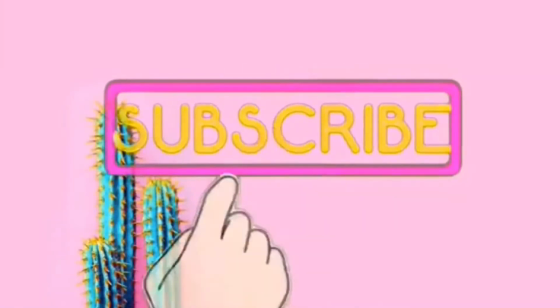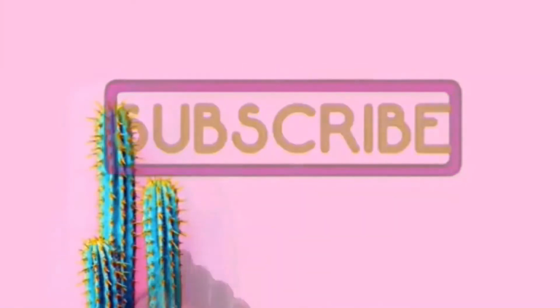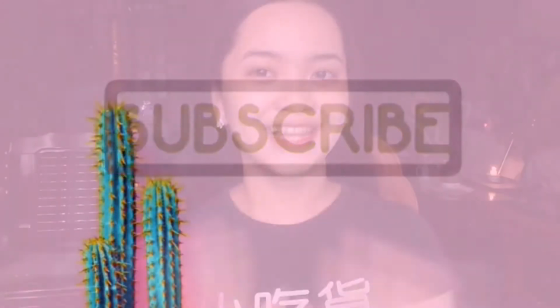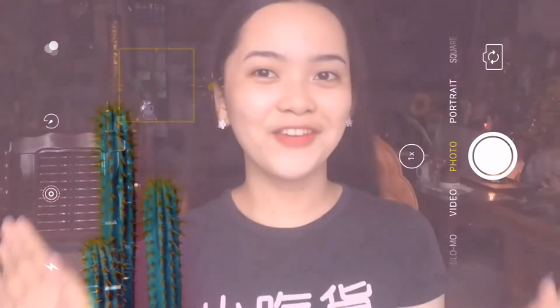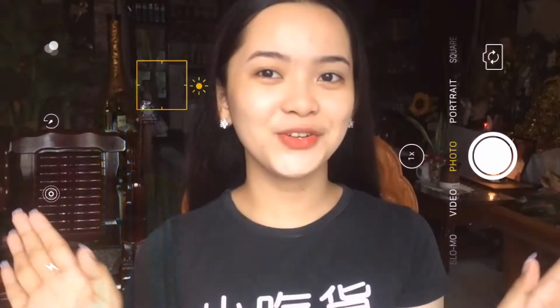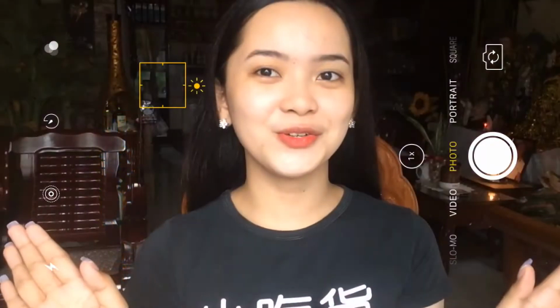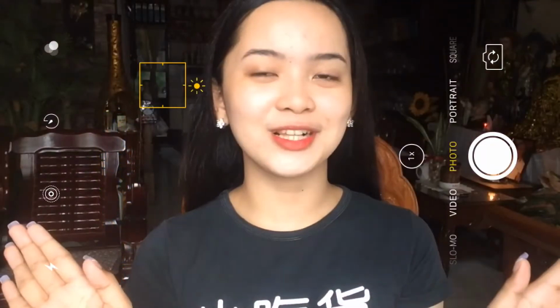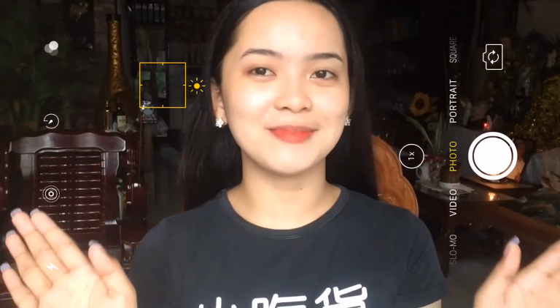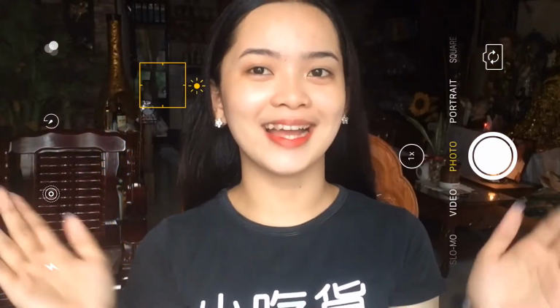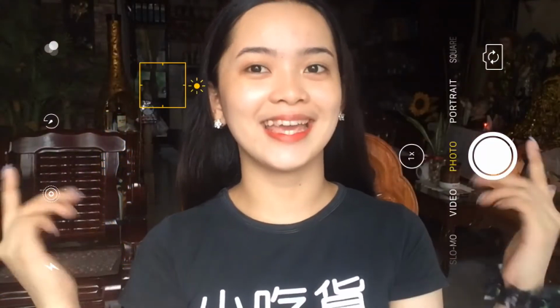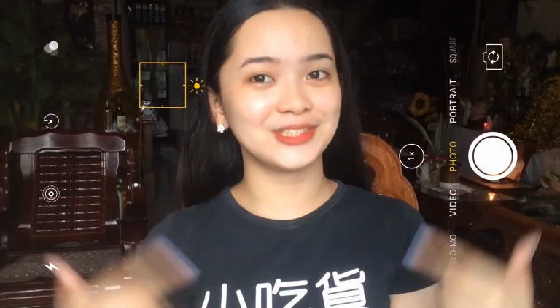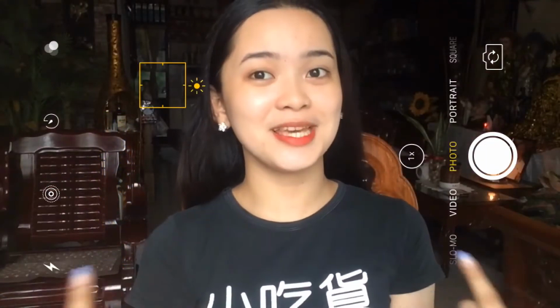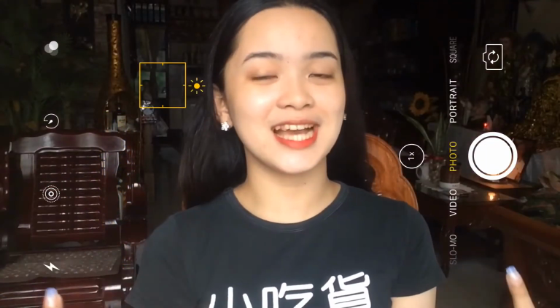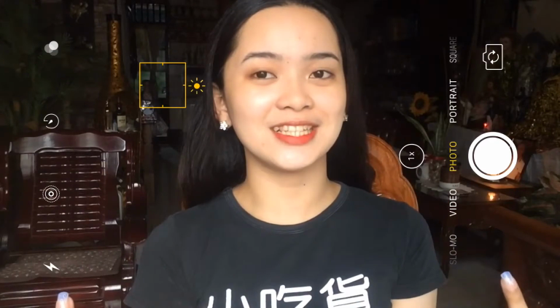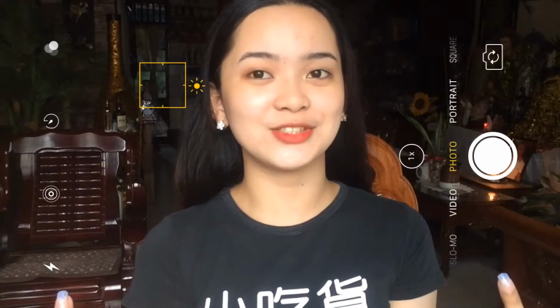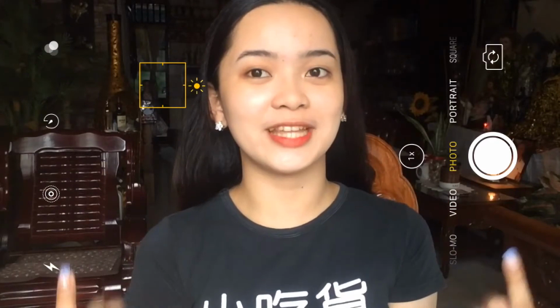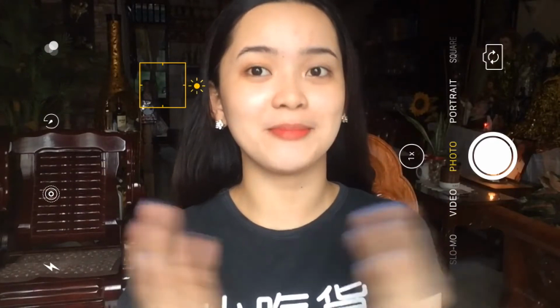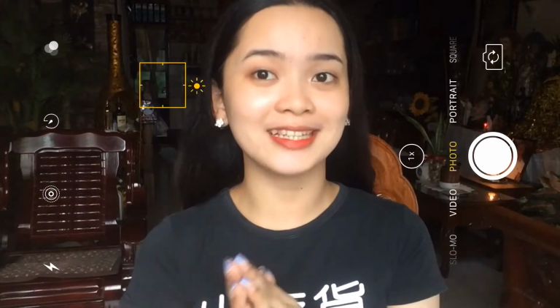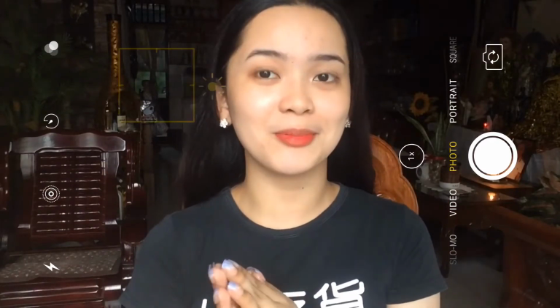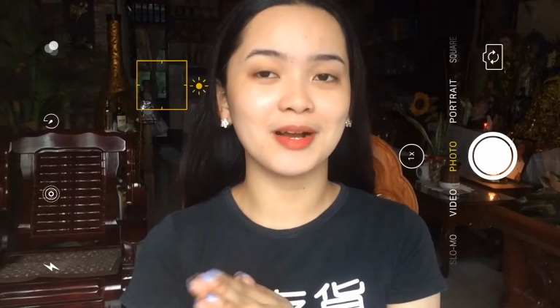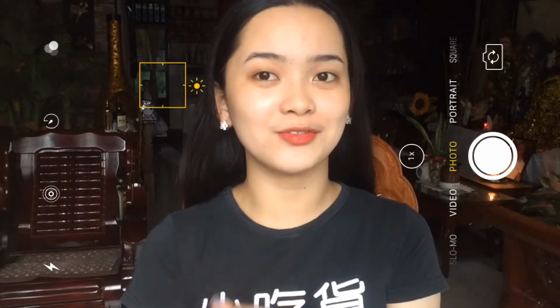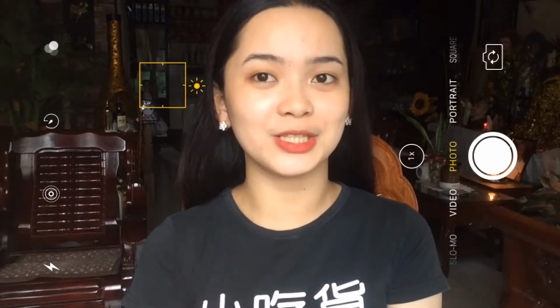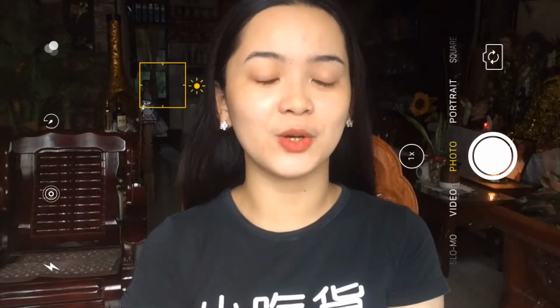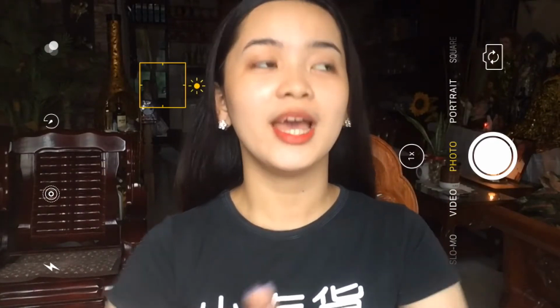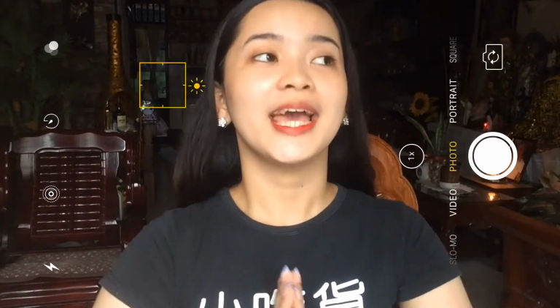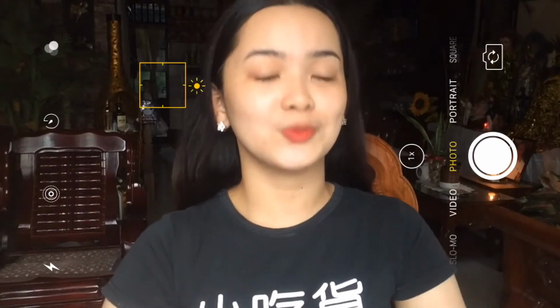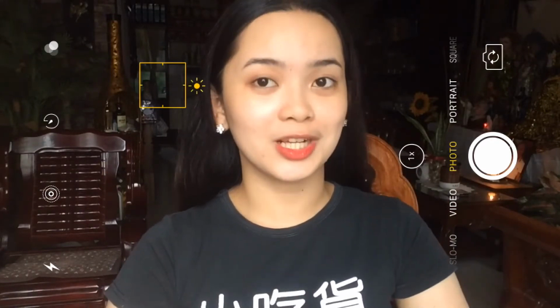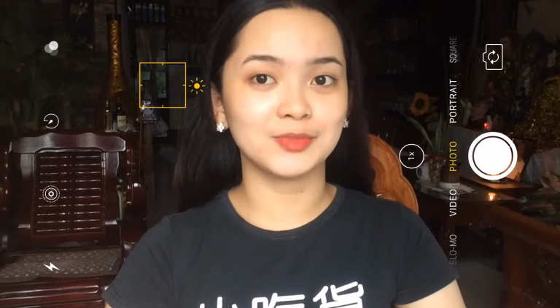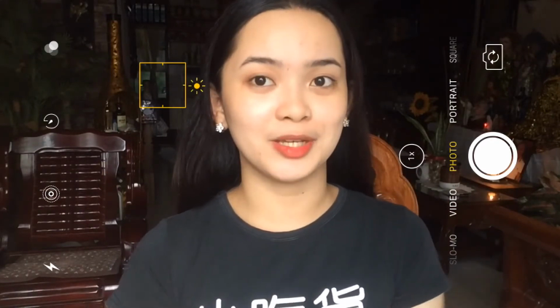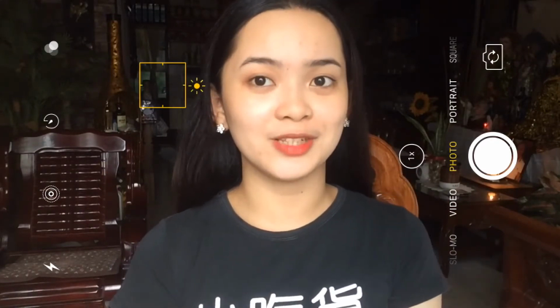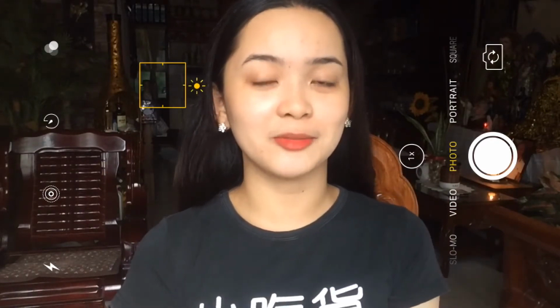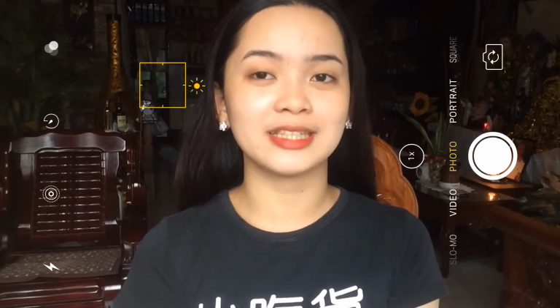Hello everyone and welcome back again to my channel. Today, meron tayo pang bagong video and welcome to my vlogmas.